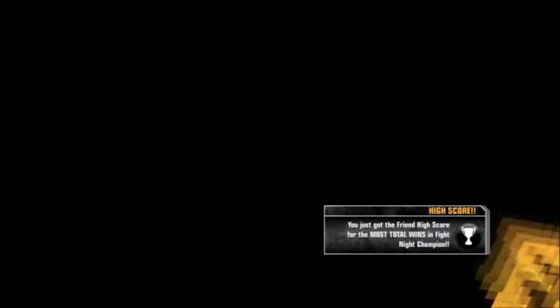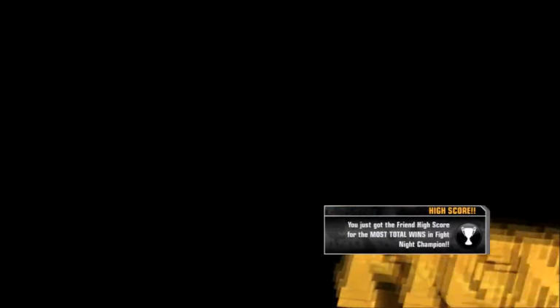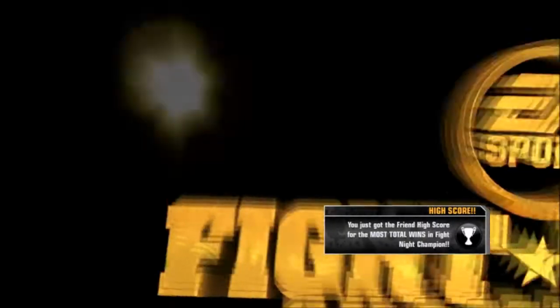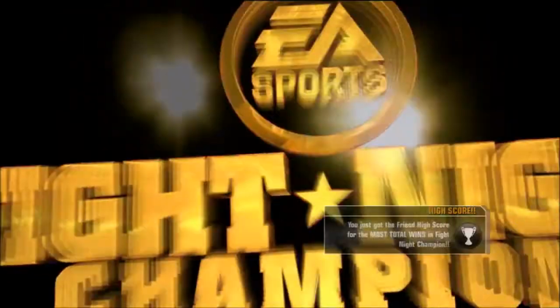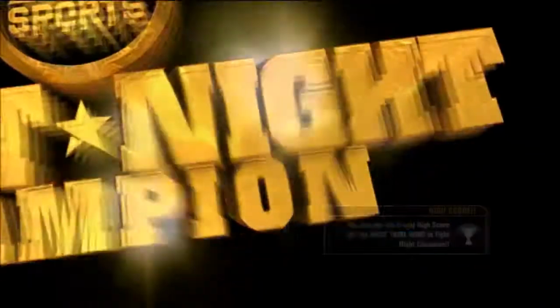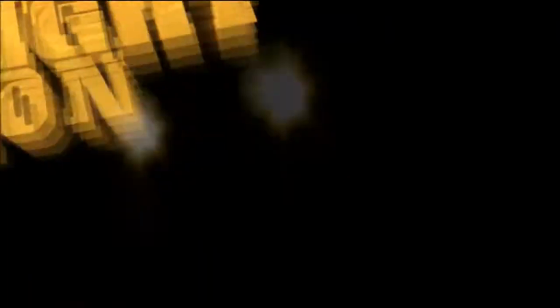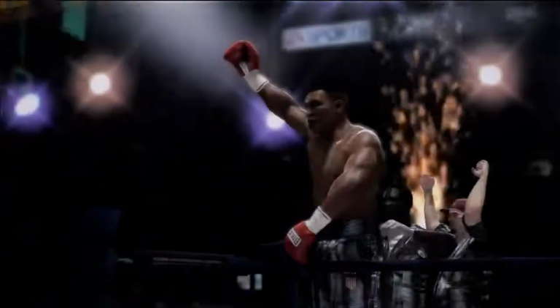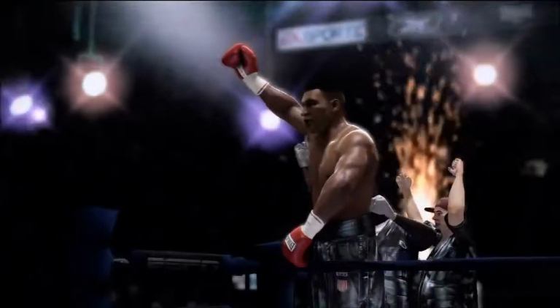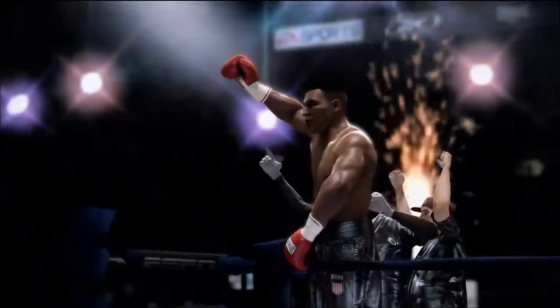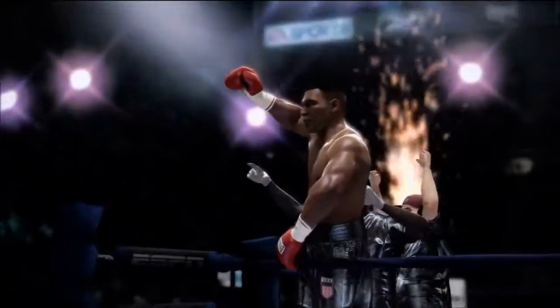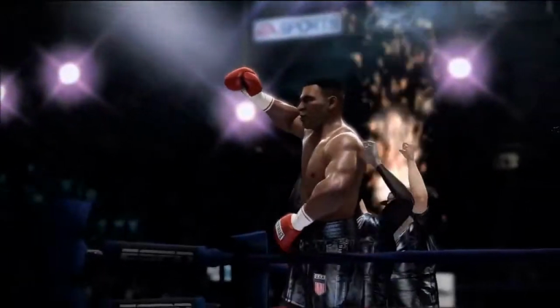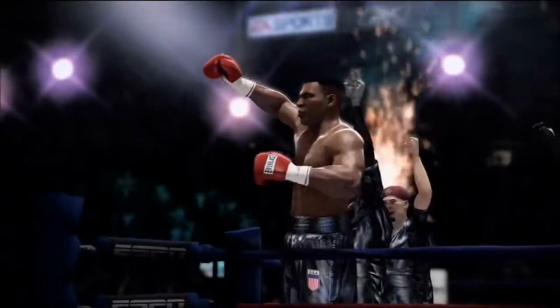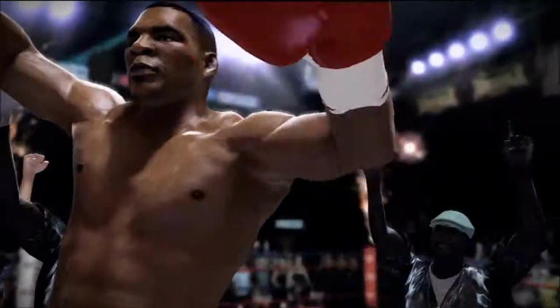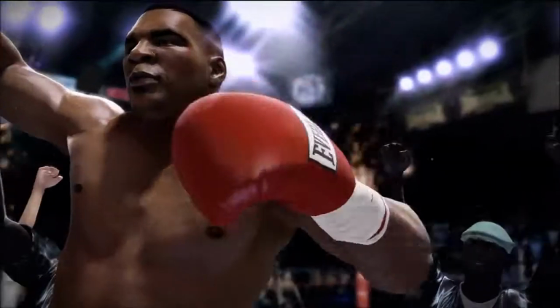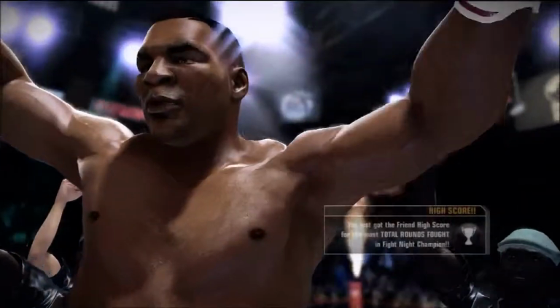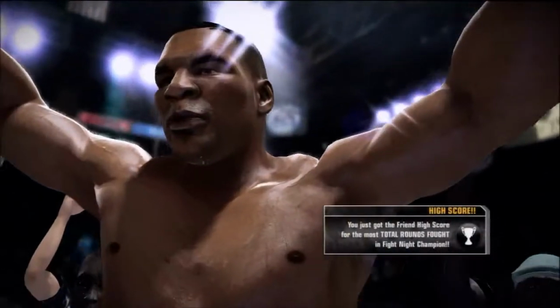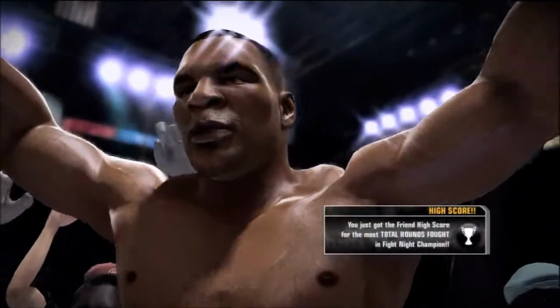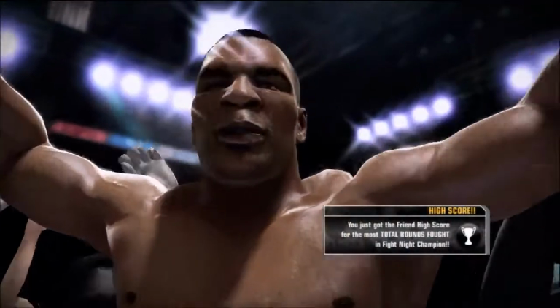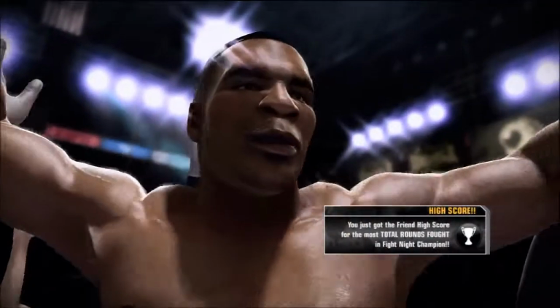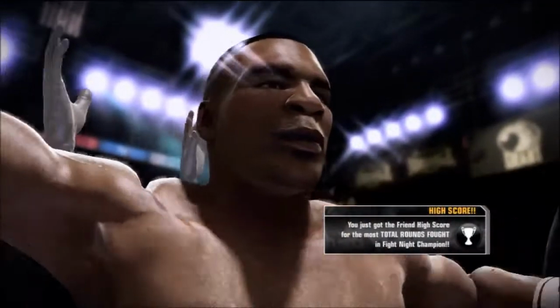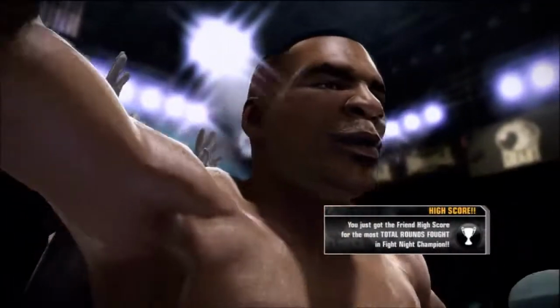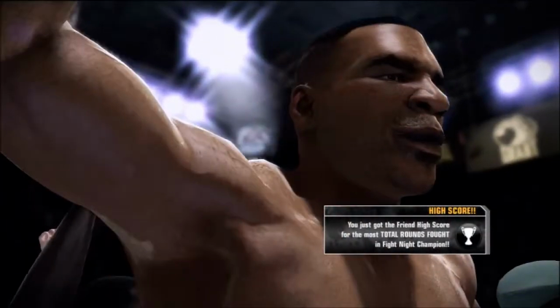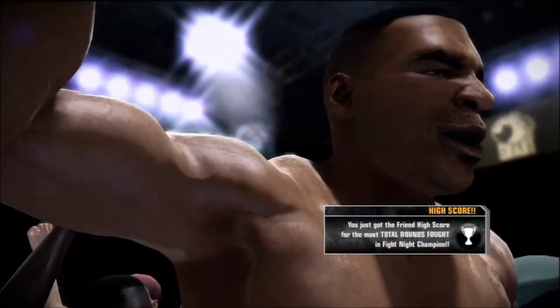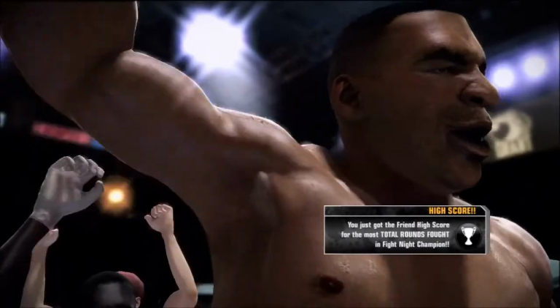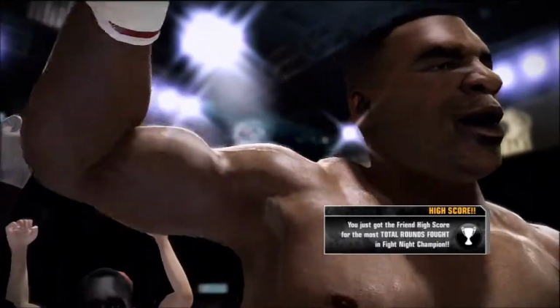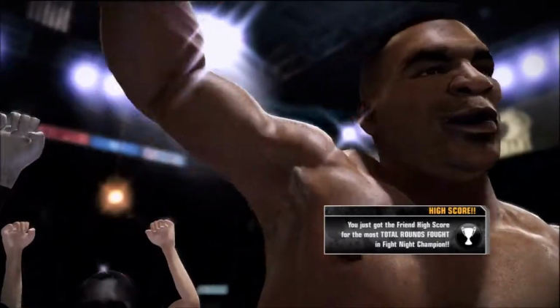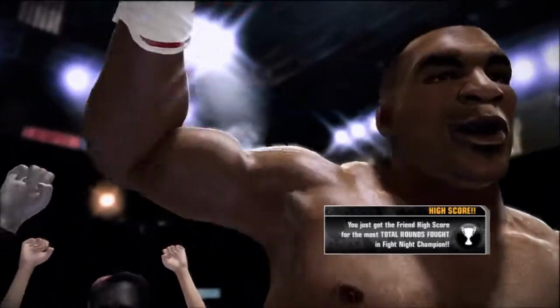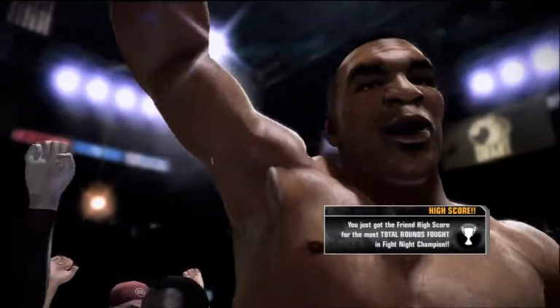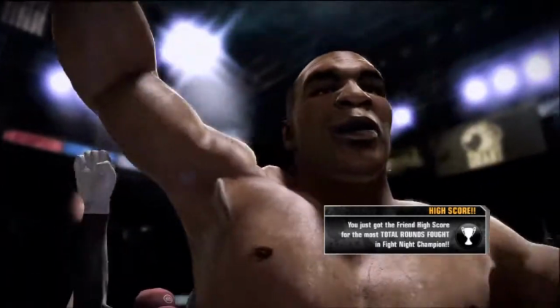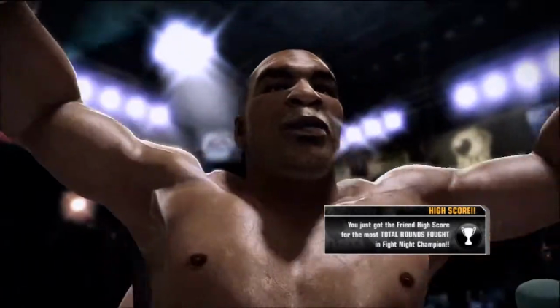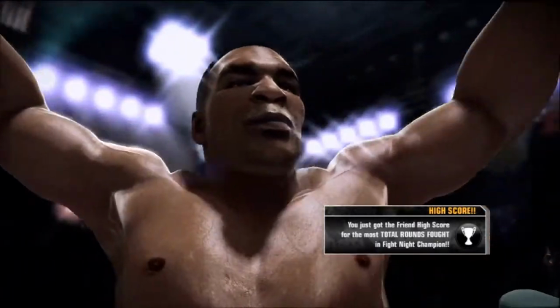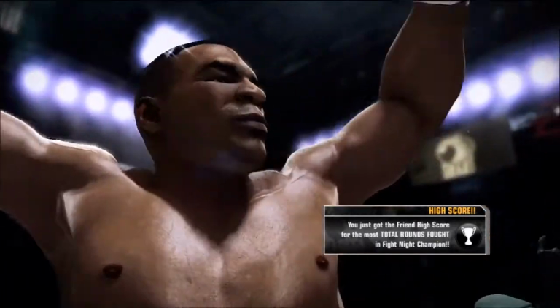Ladies and gentlemen, by way of knockout, your winner is...